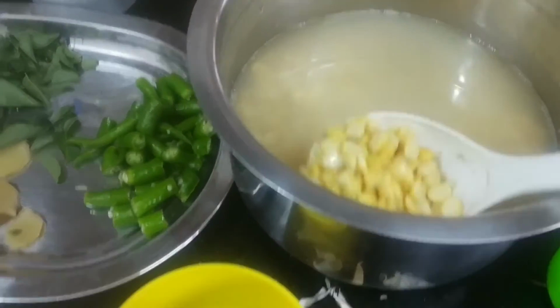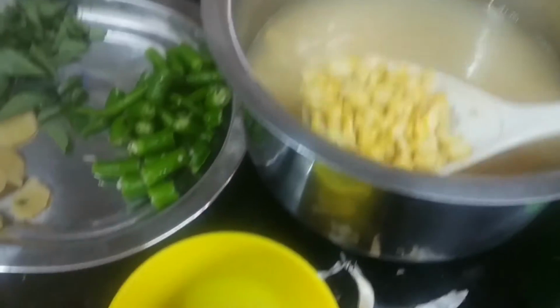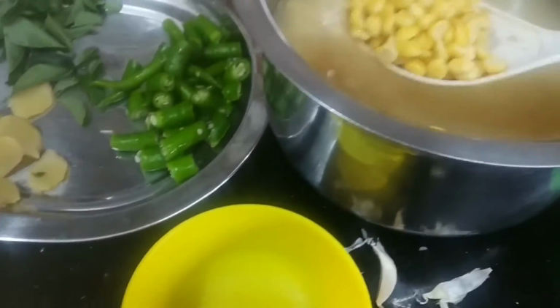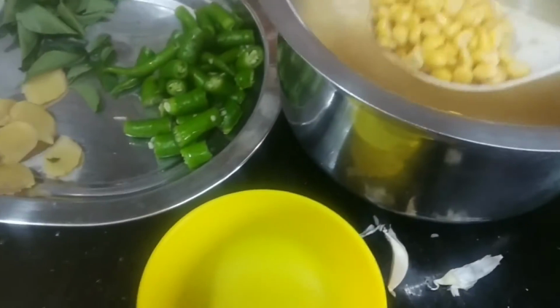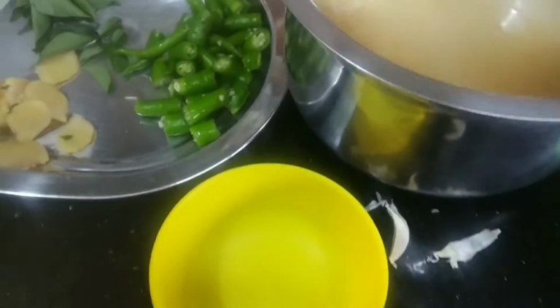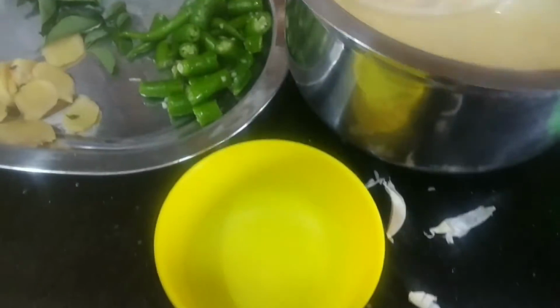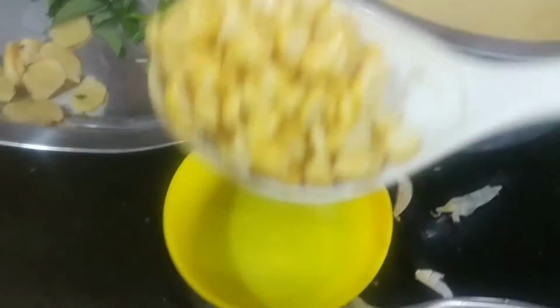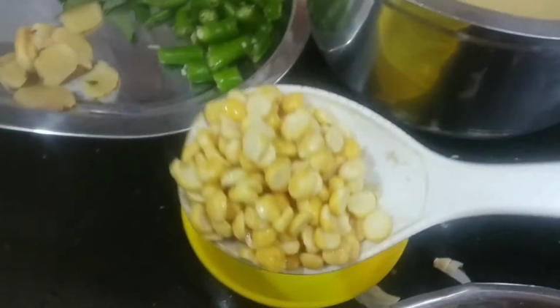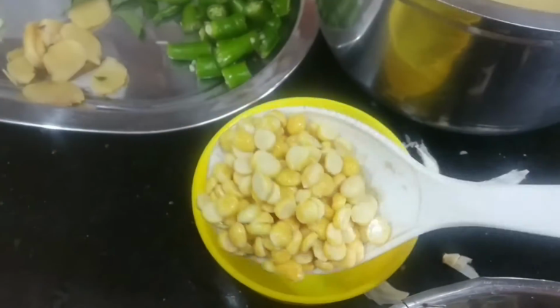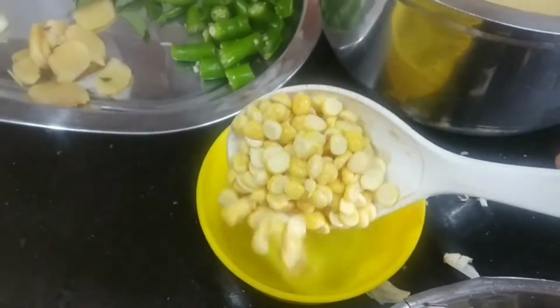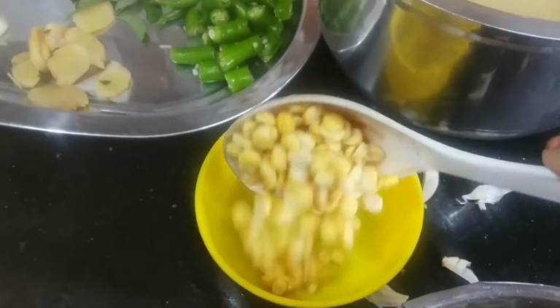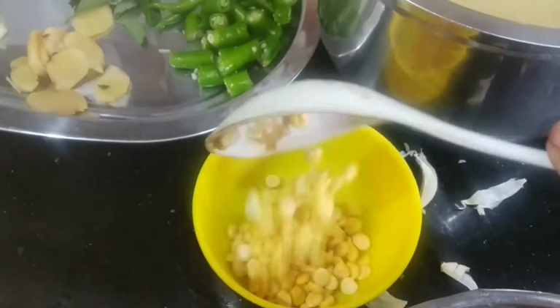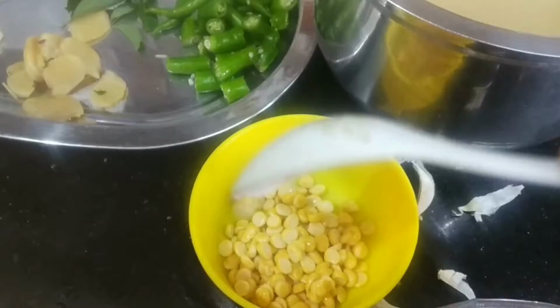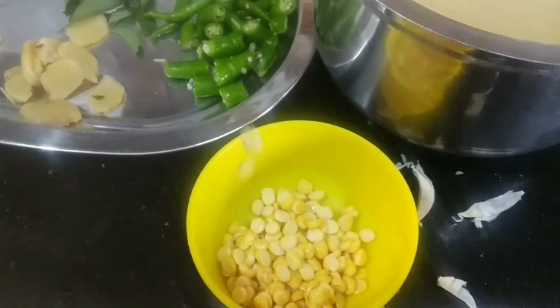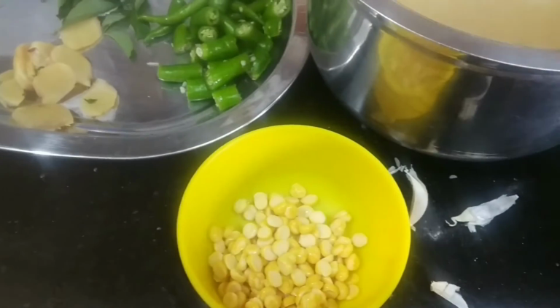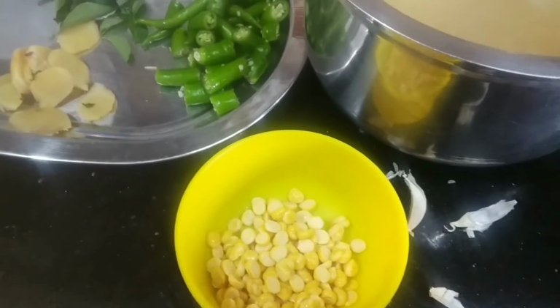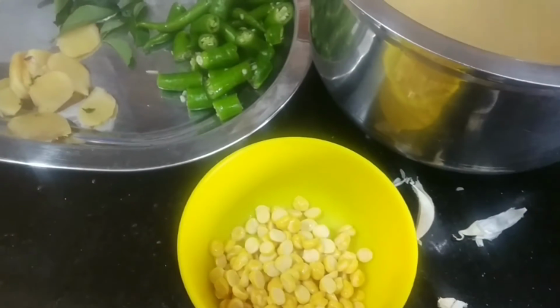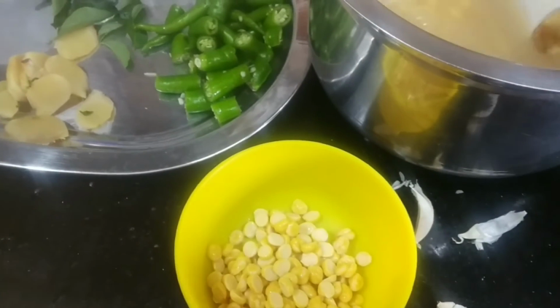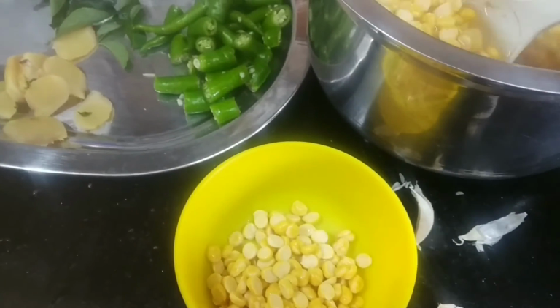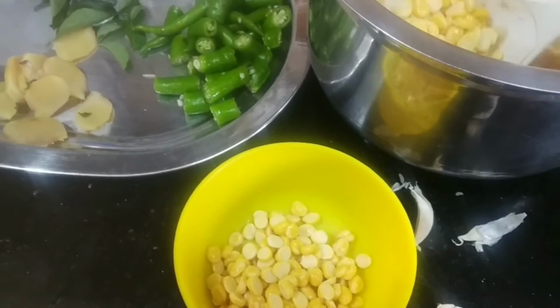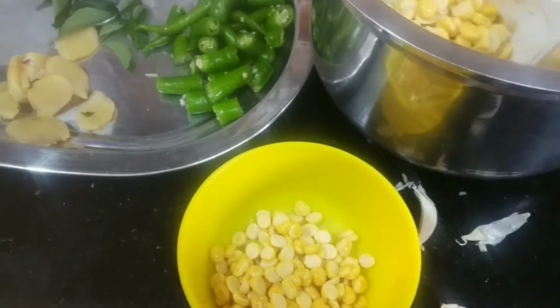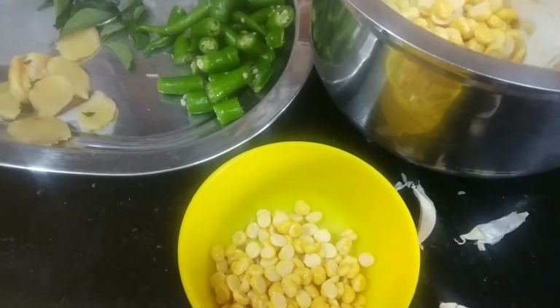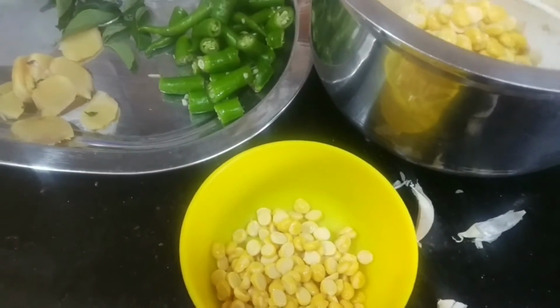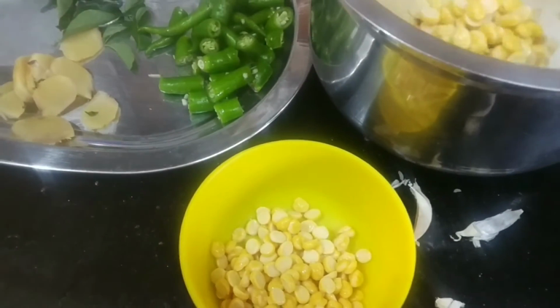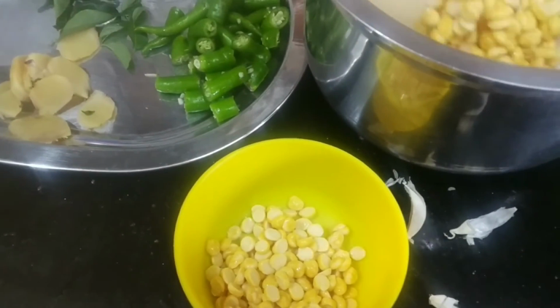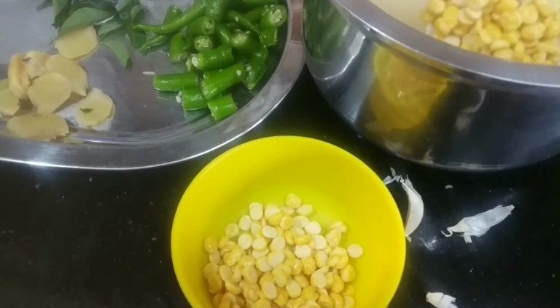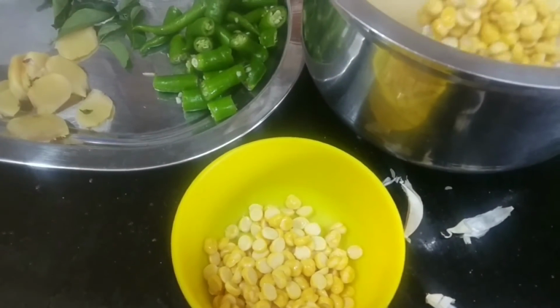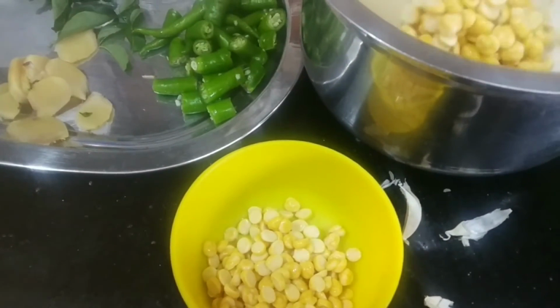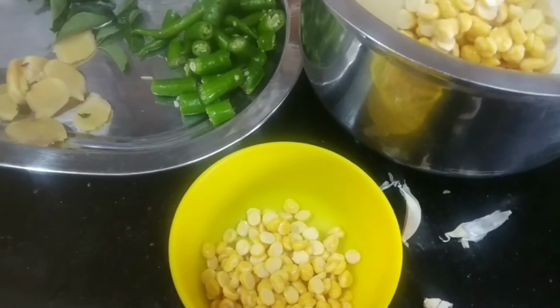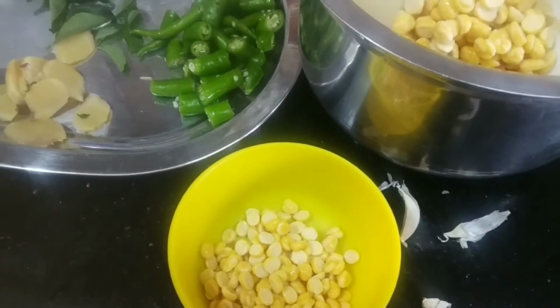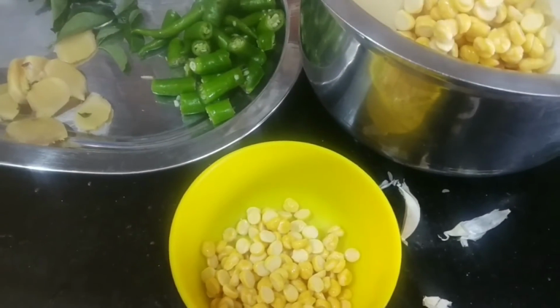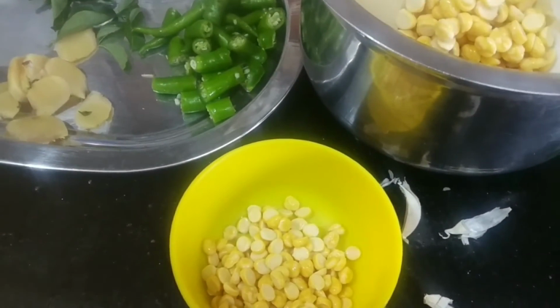And clean it once again. Now, take the water-soaked chana dal and add it into a bowl.